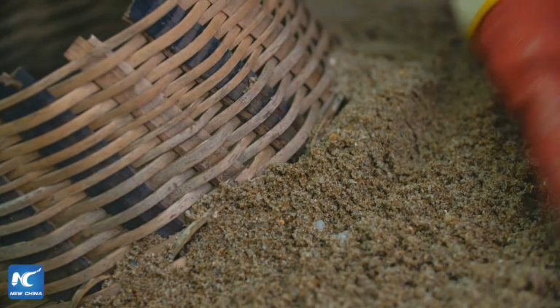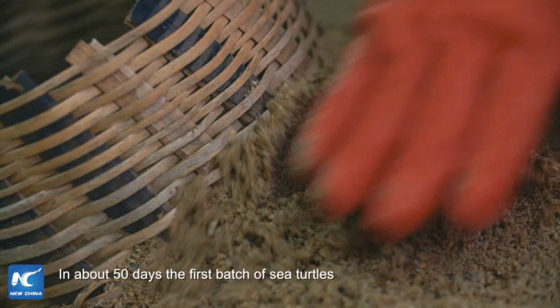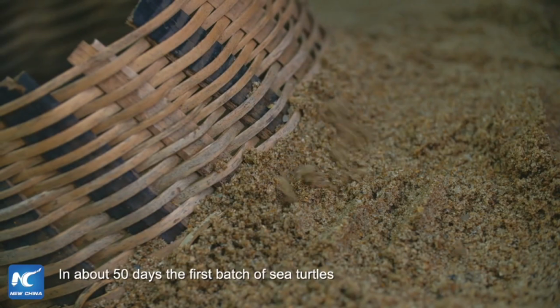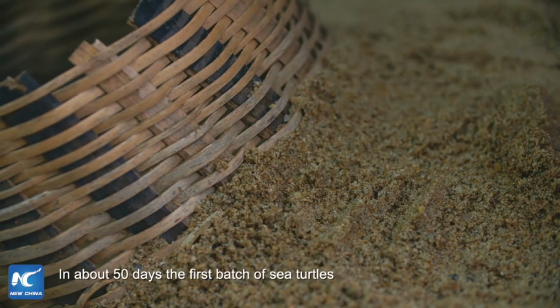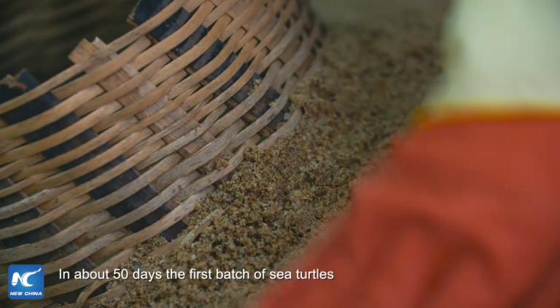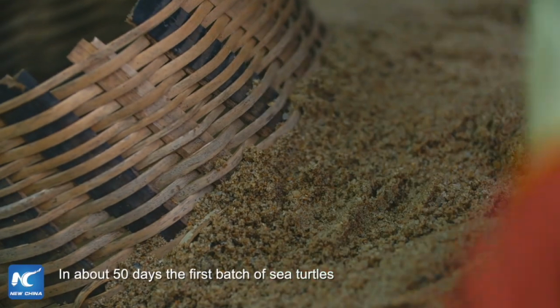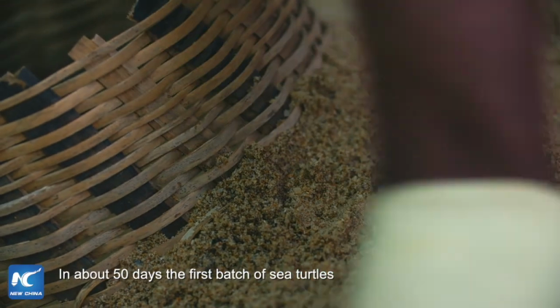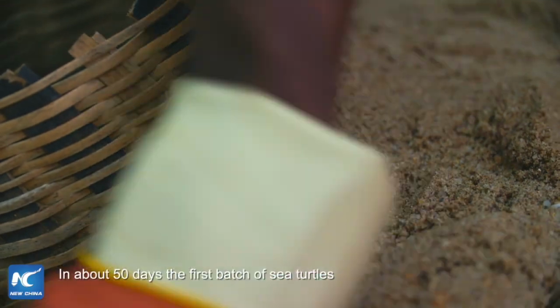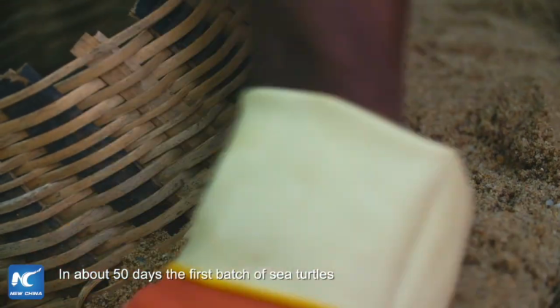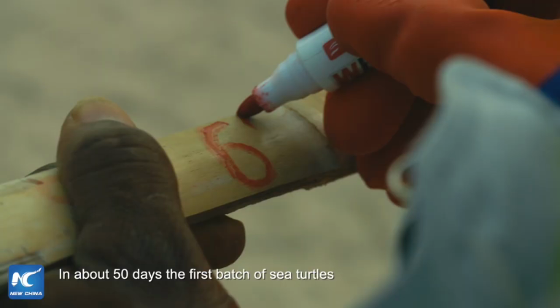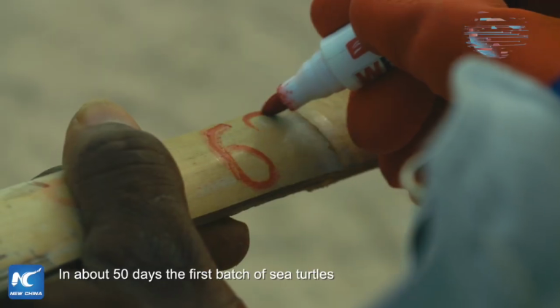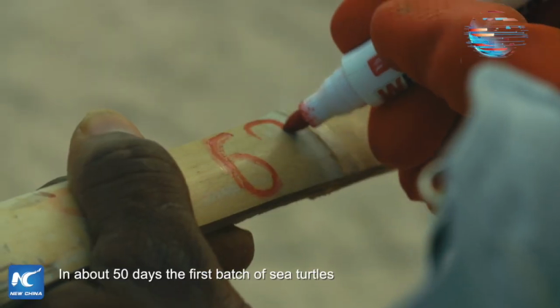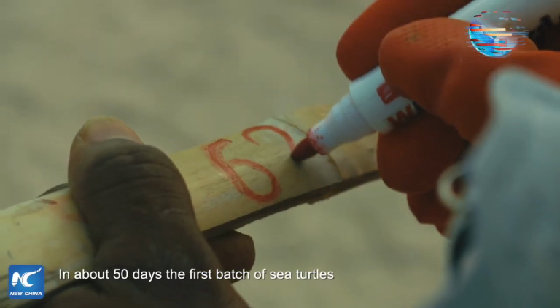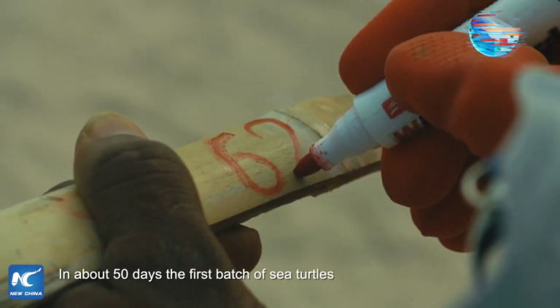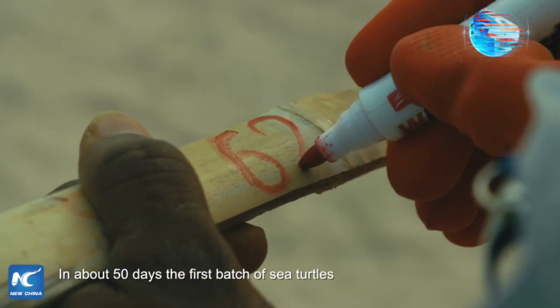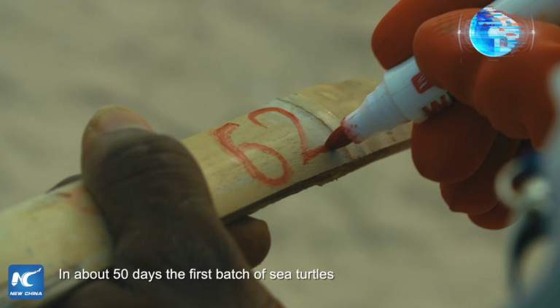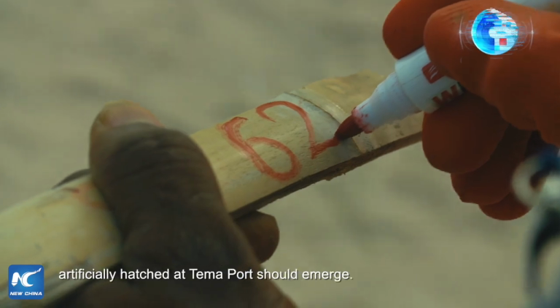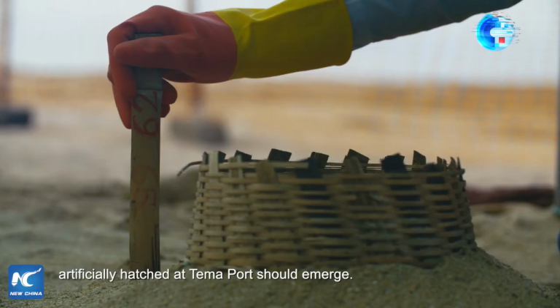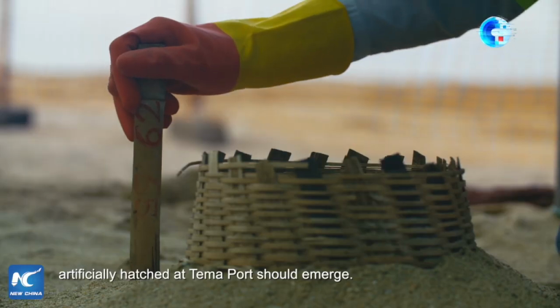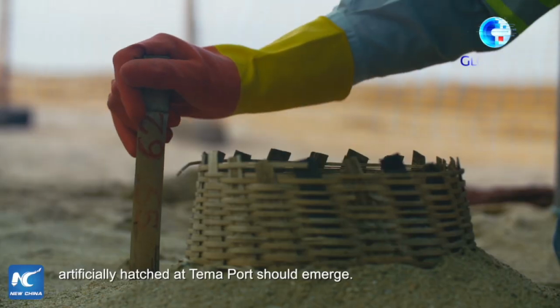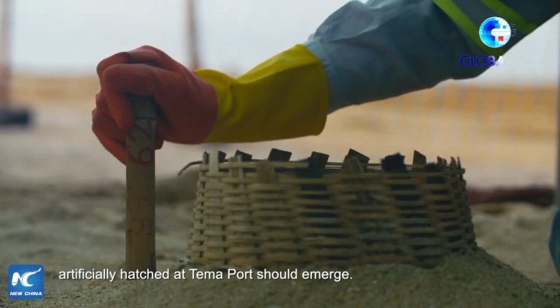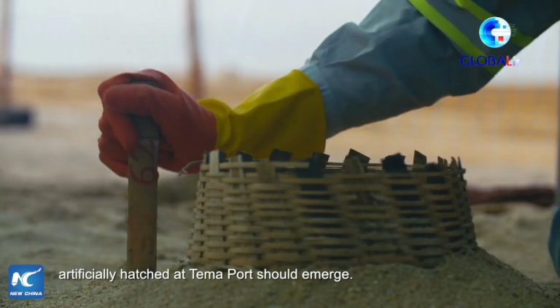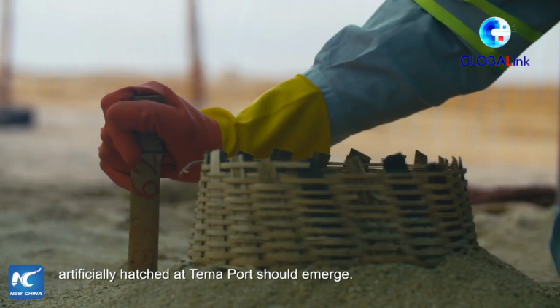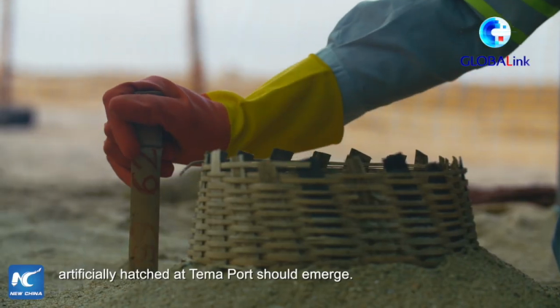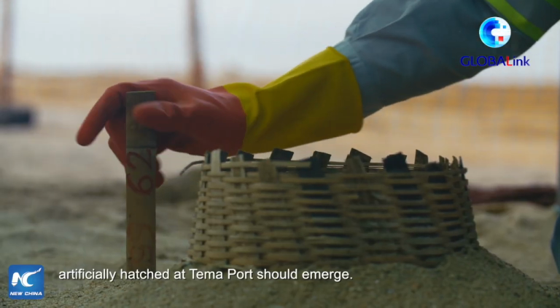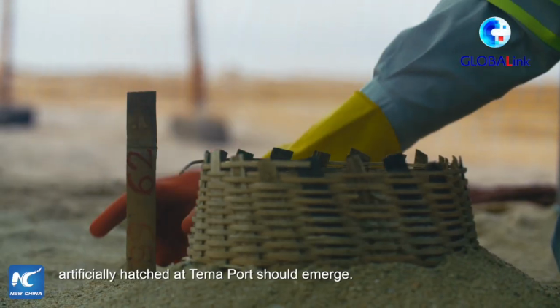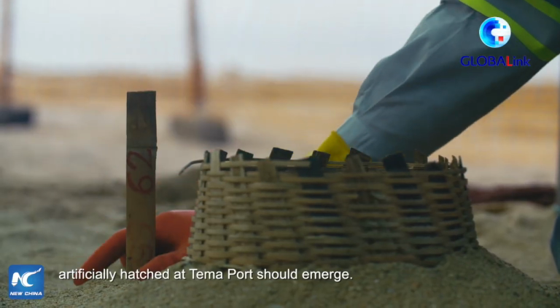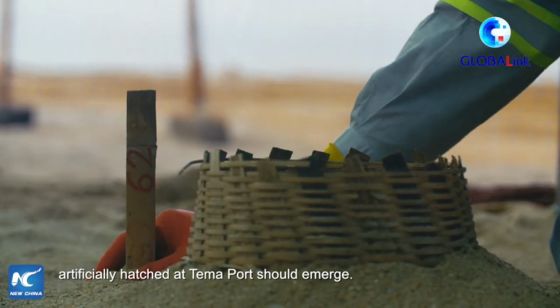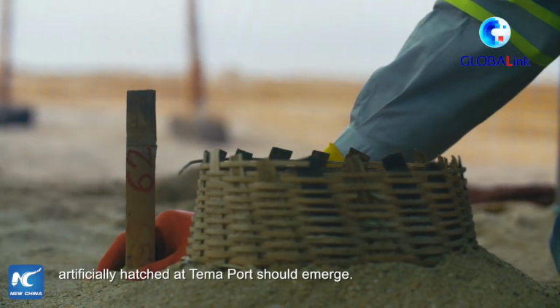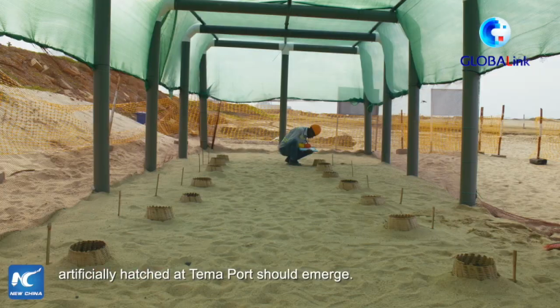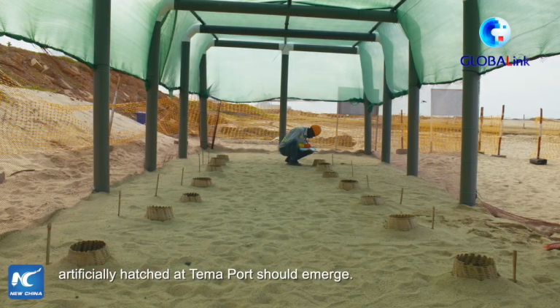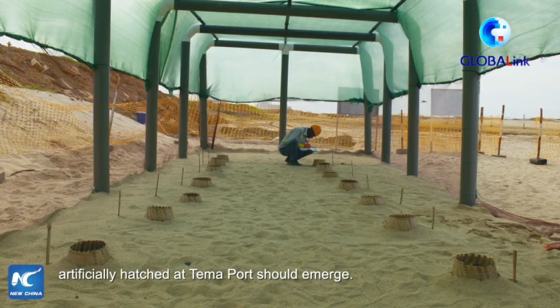In about 50 days, the first batch of sea turtles artificially hatched at Tema Port should emerge.